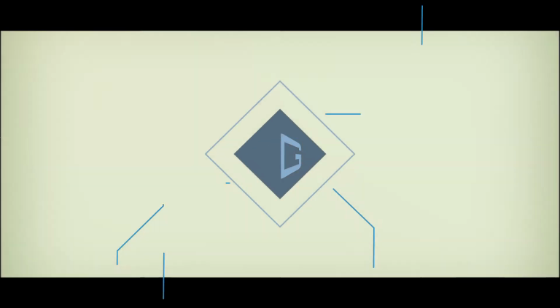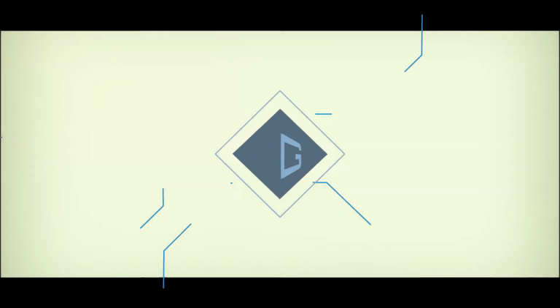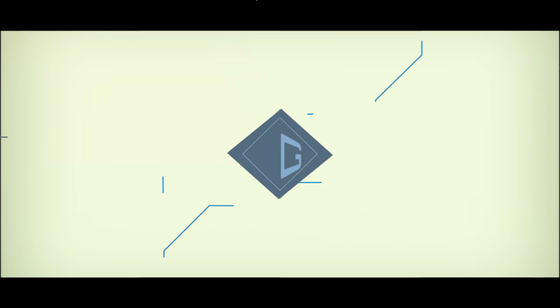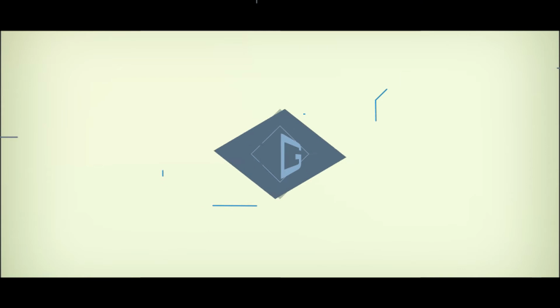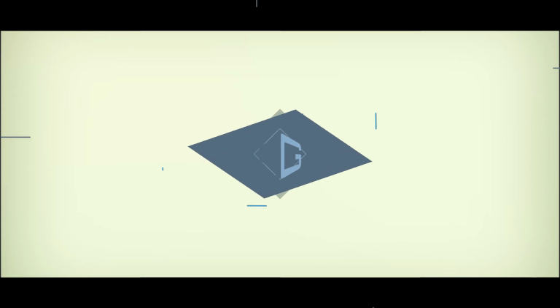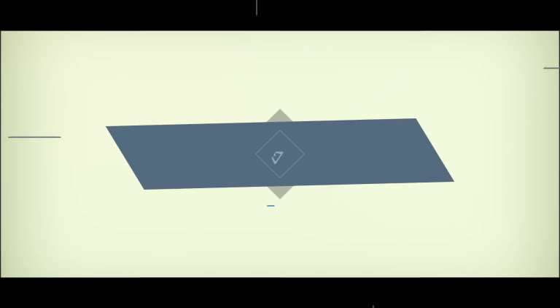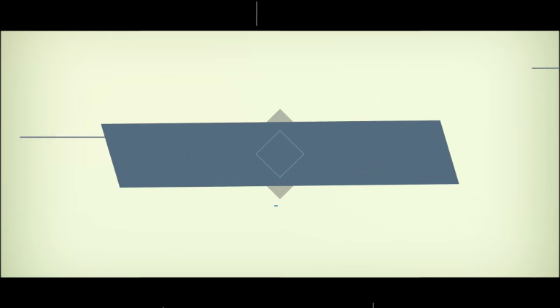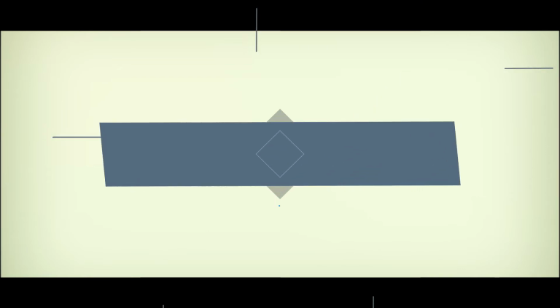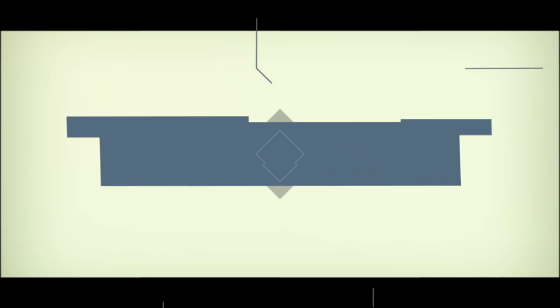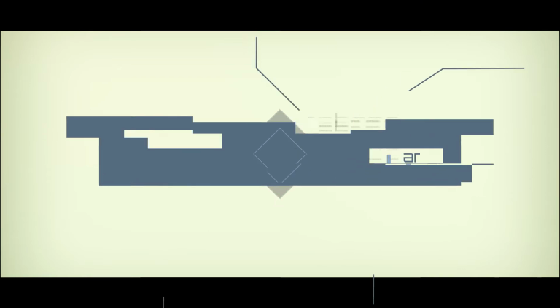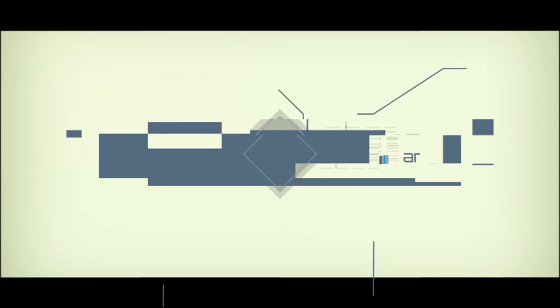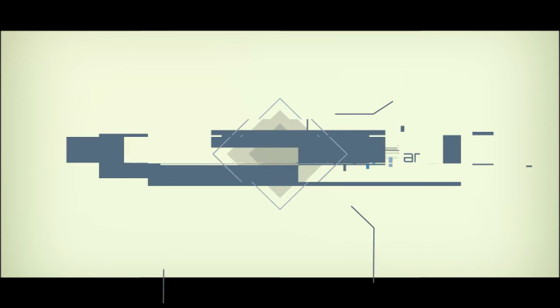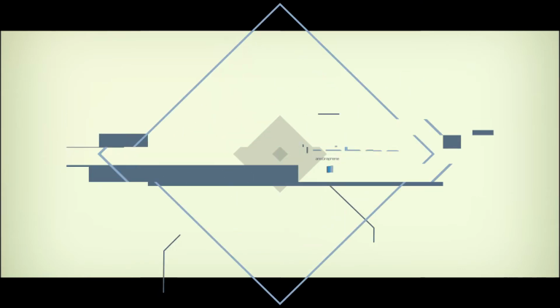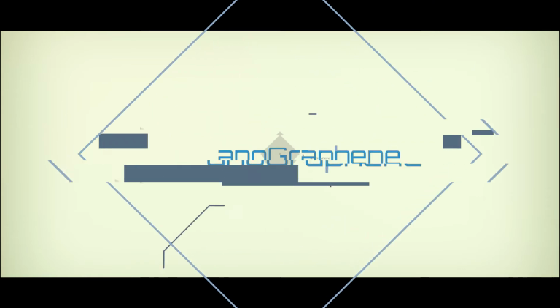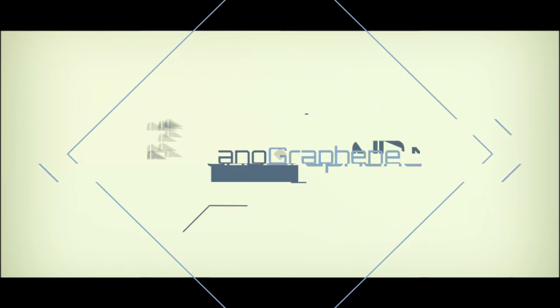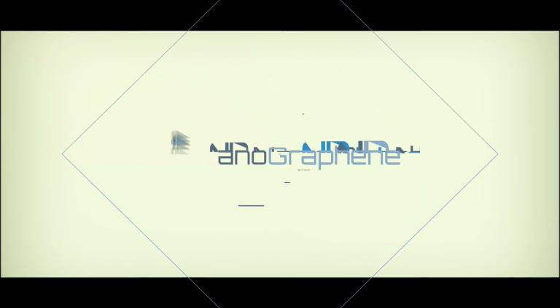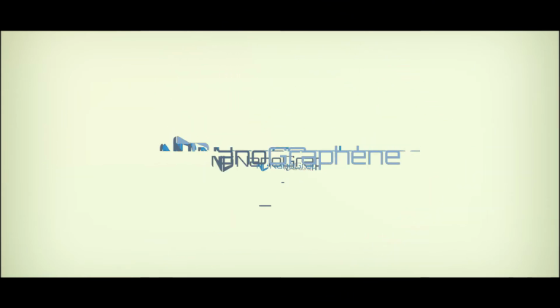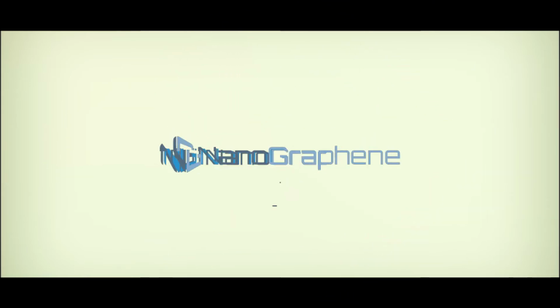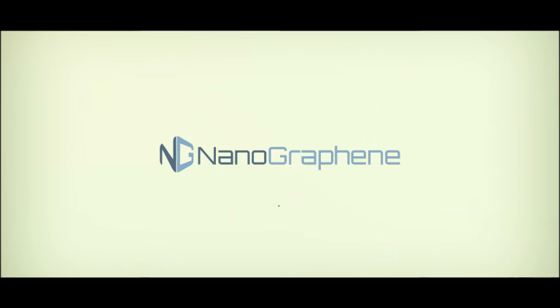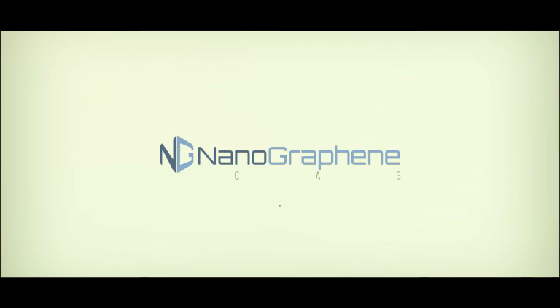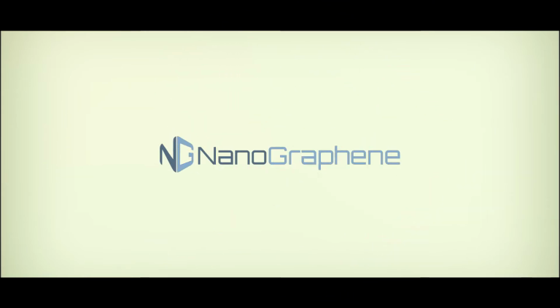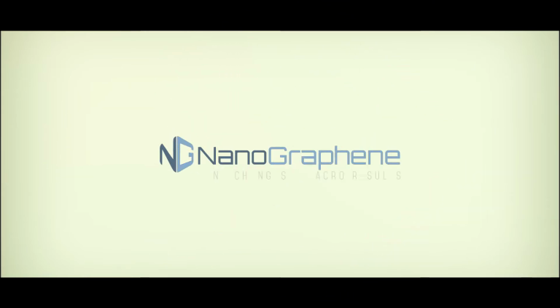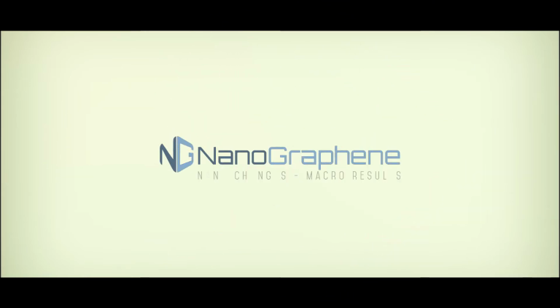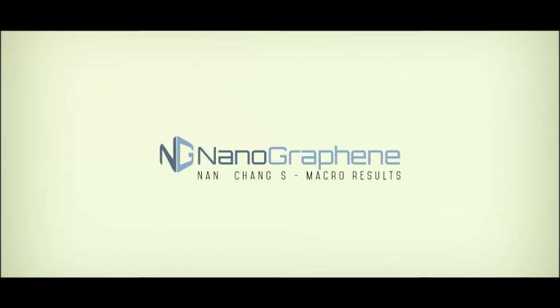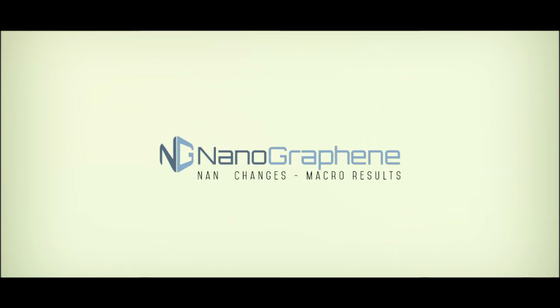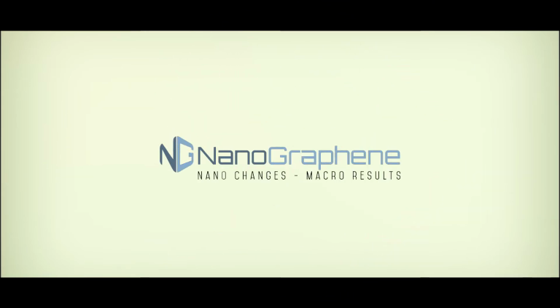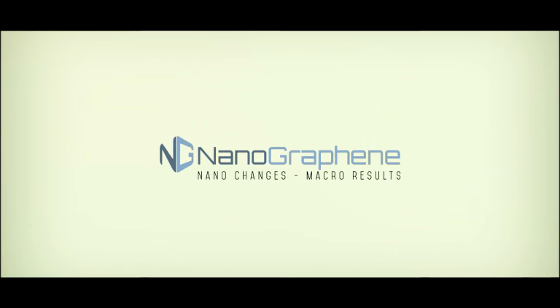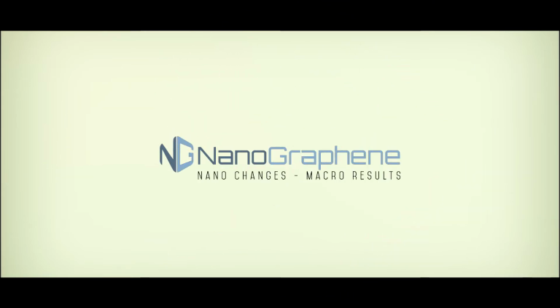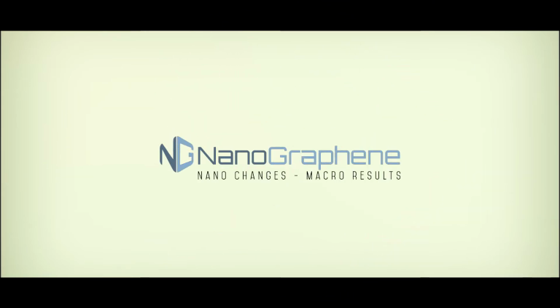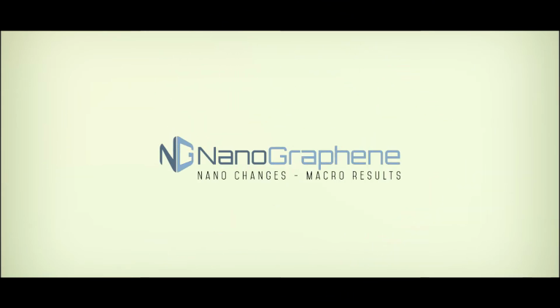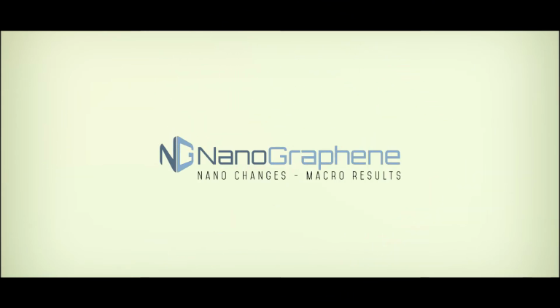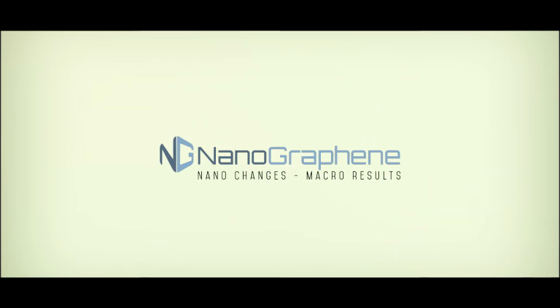Nanographene.net. Nano changes, macro results.